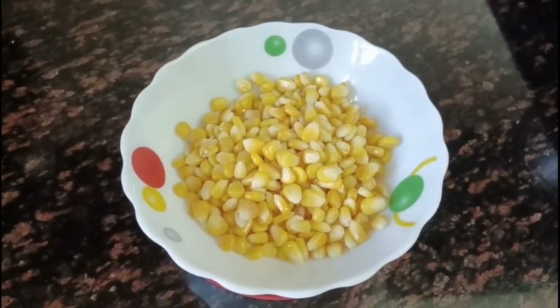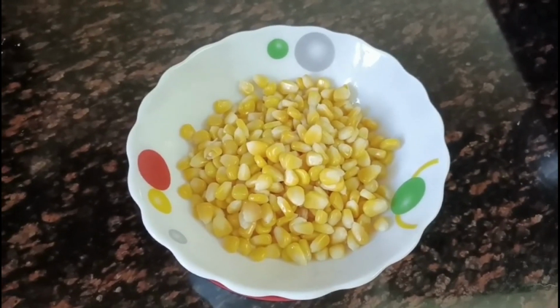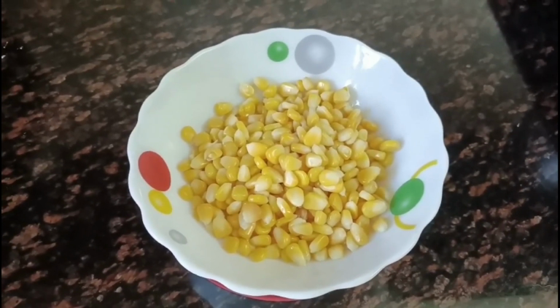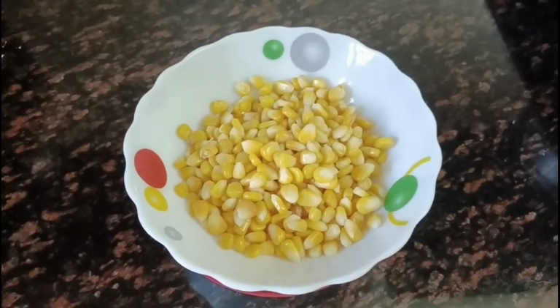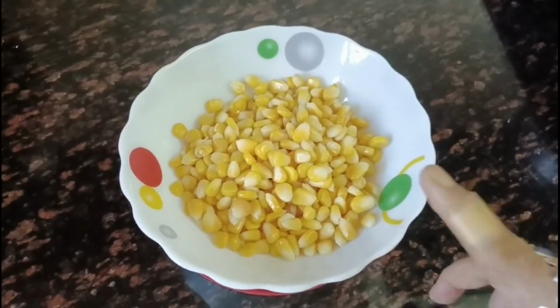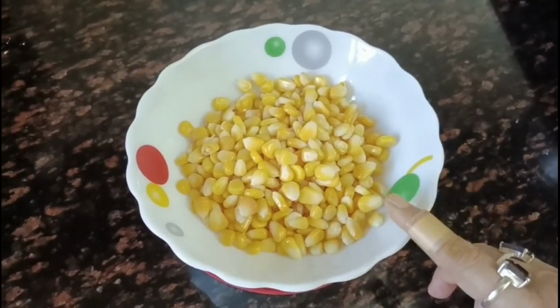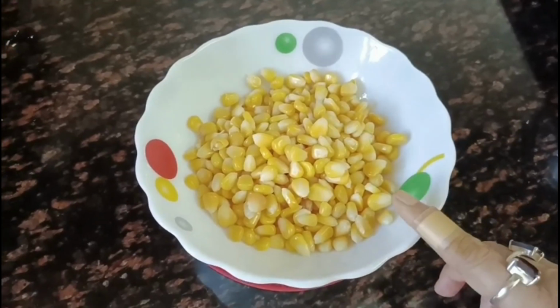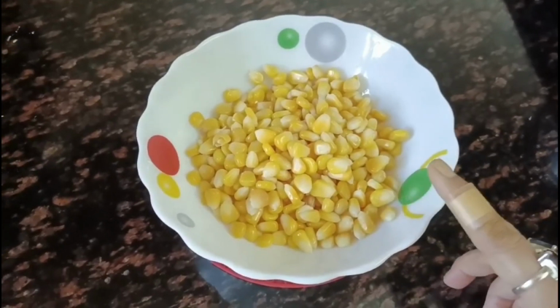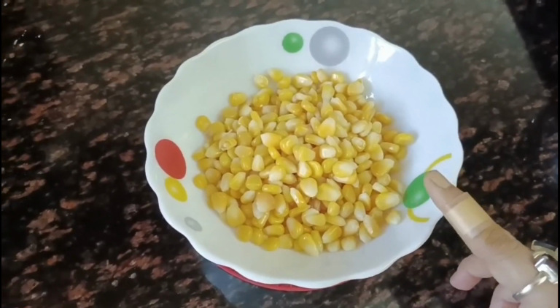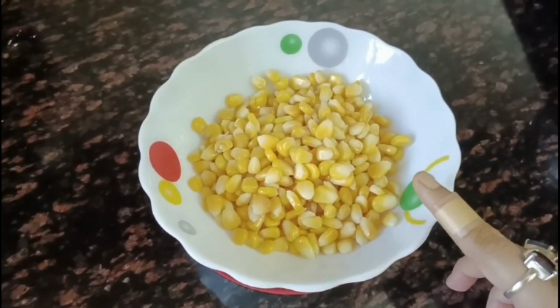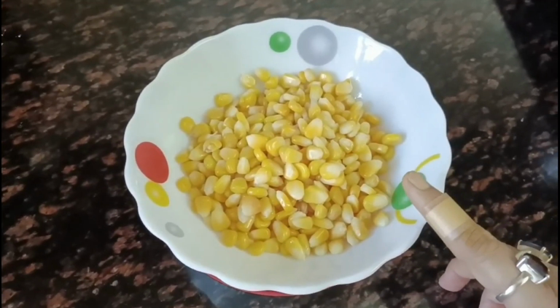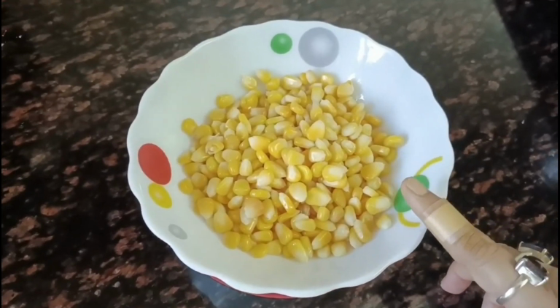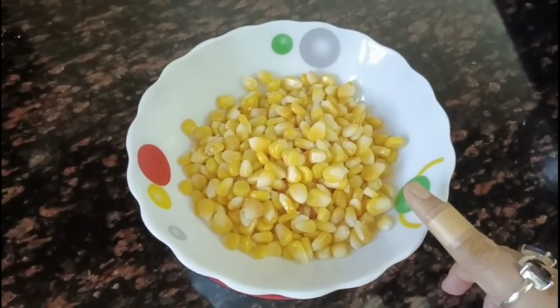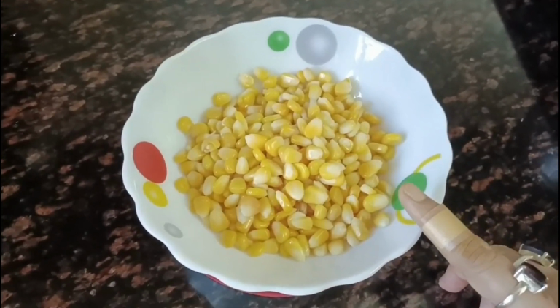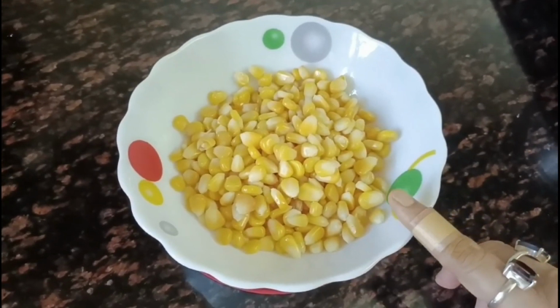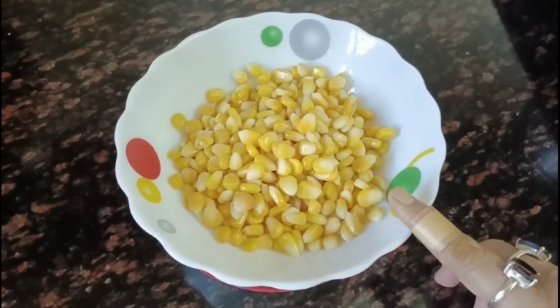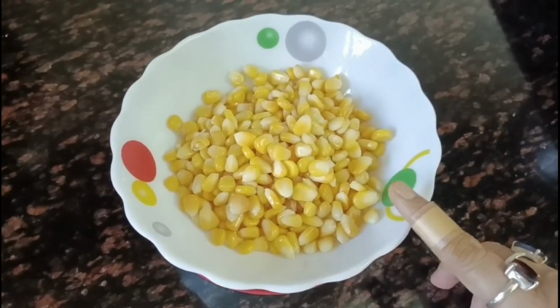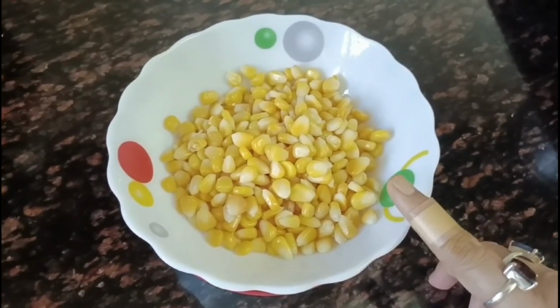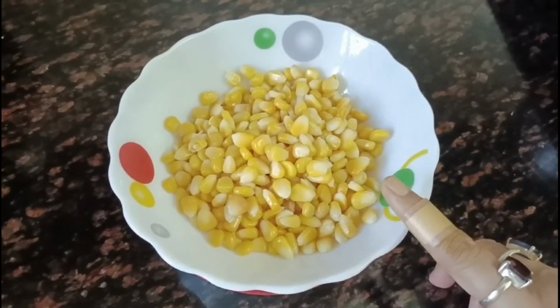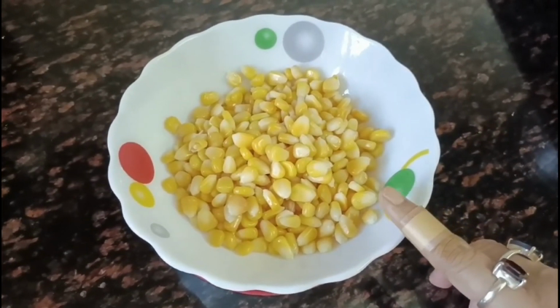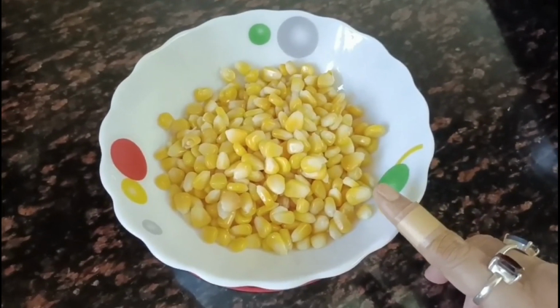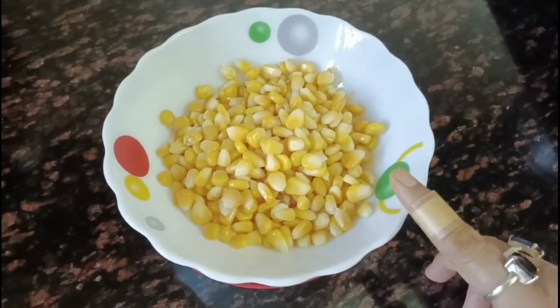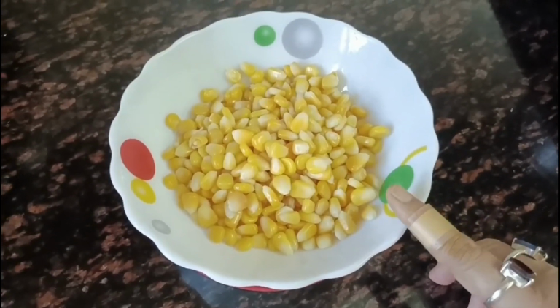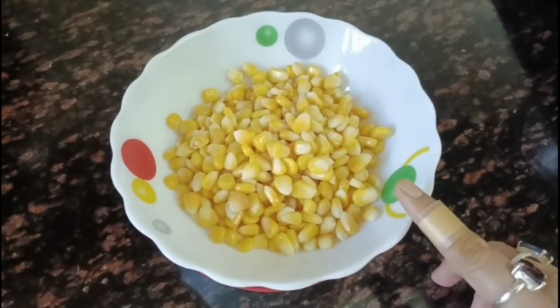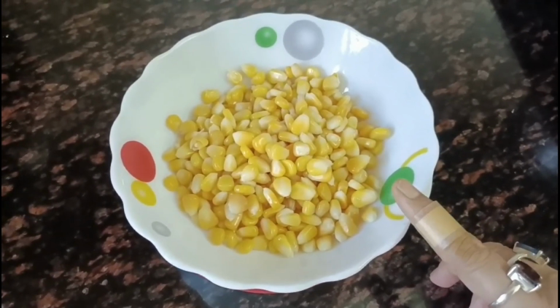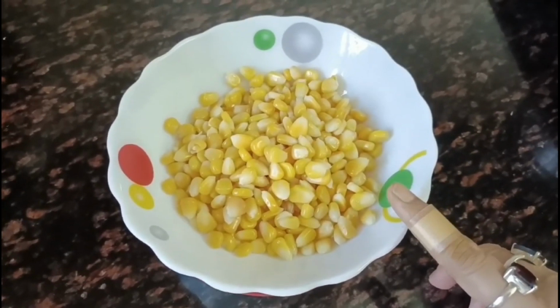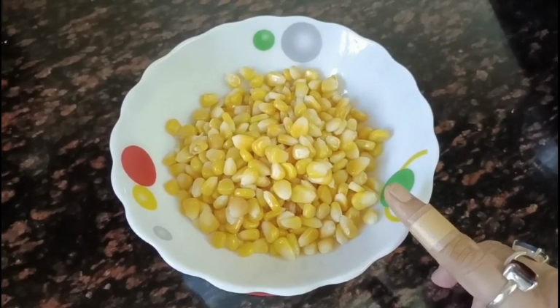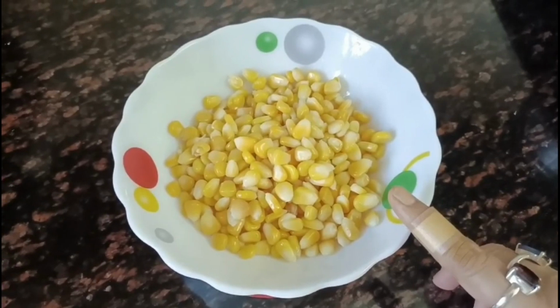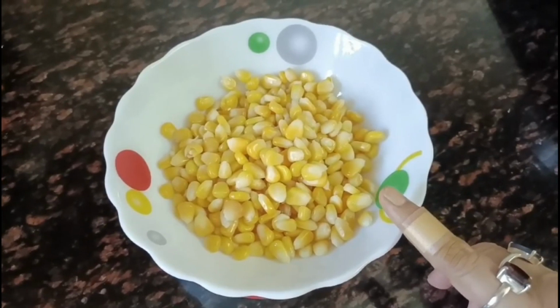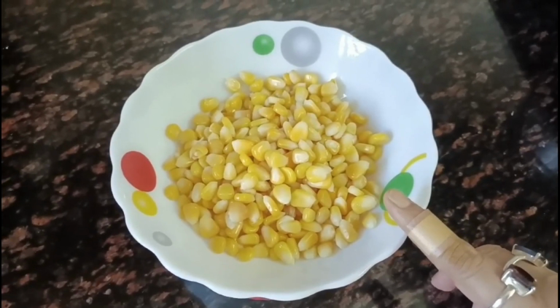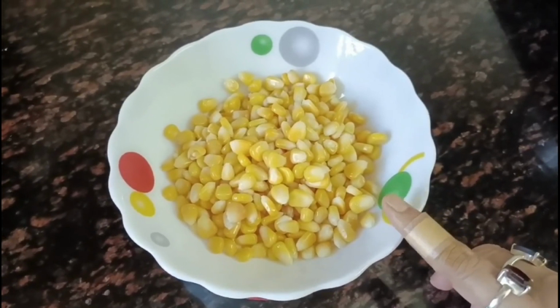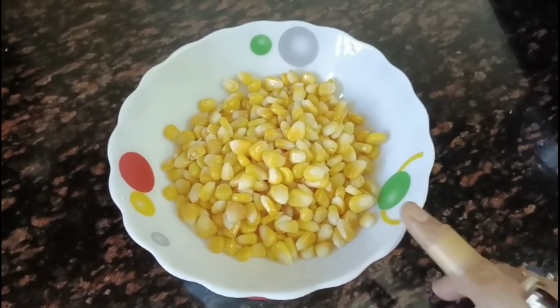I am going to use frozen corn. I am going to put it in a bowl.